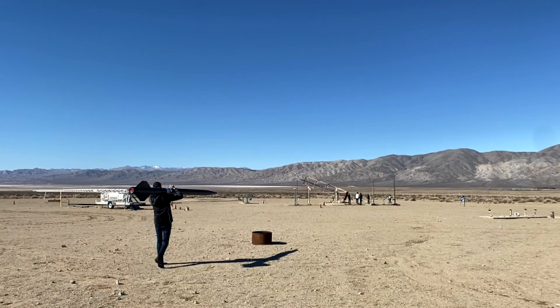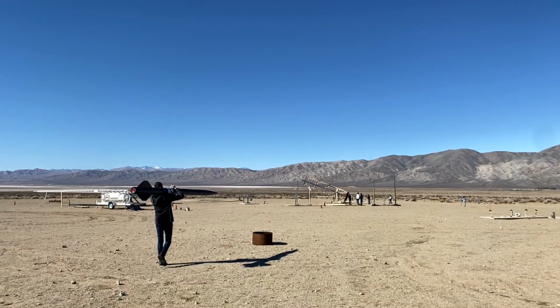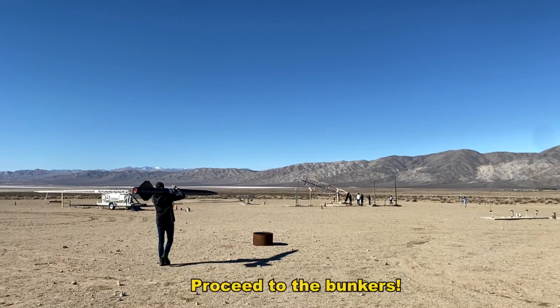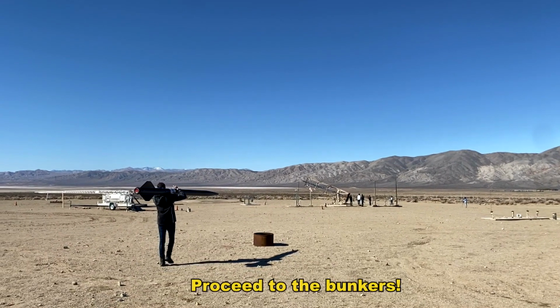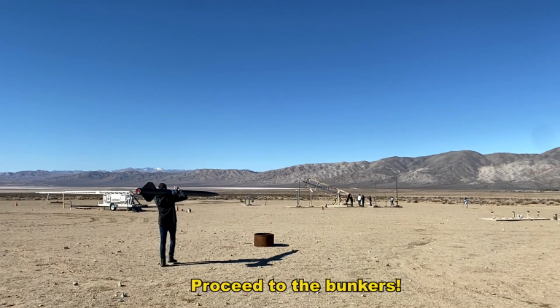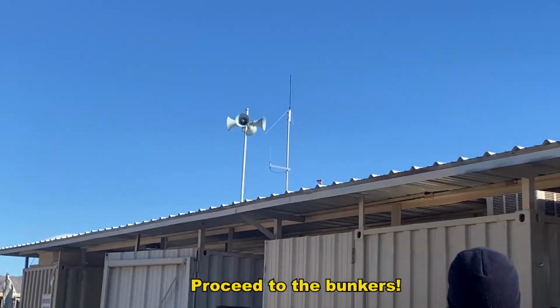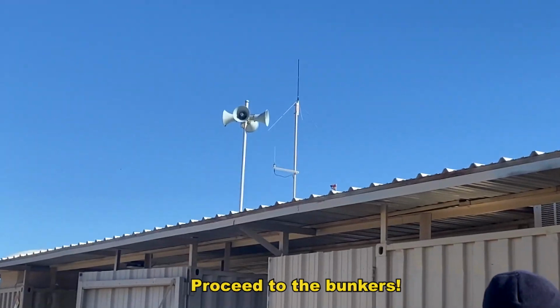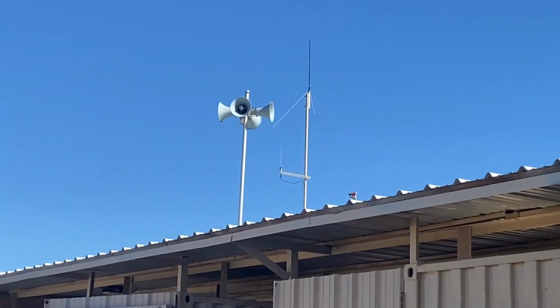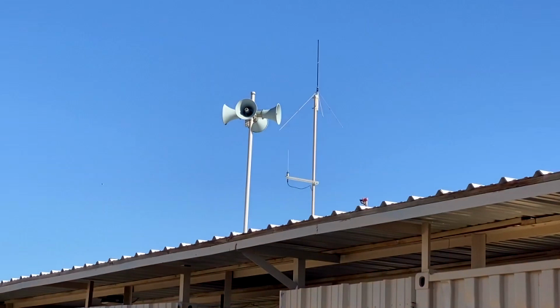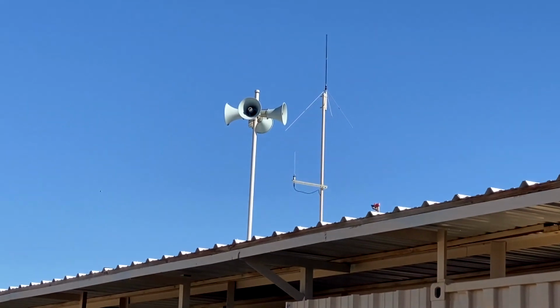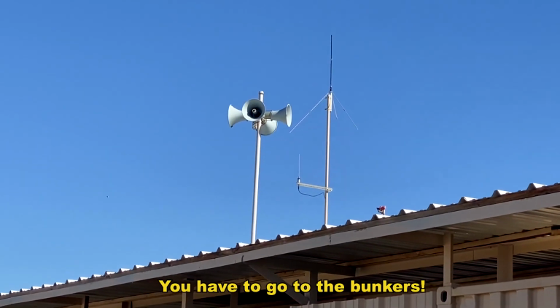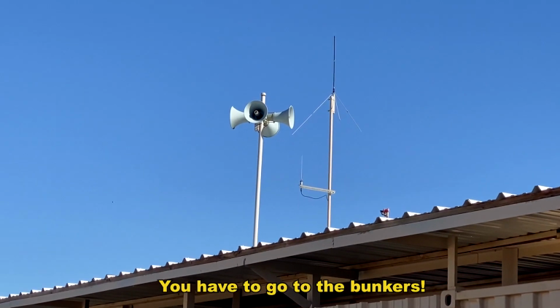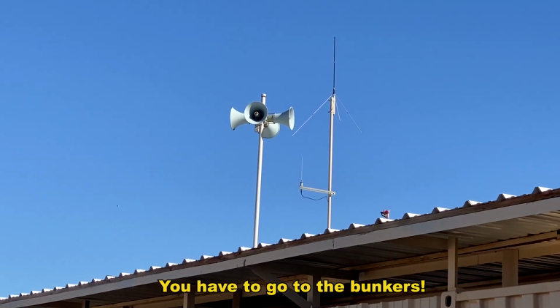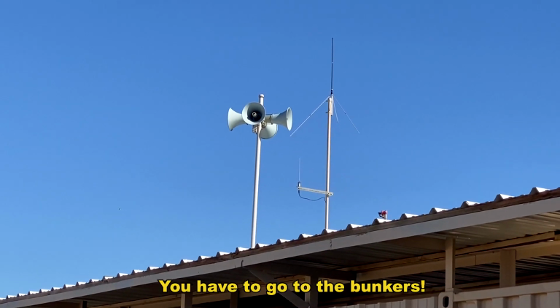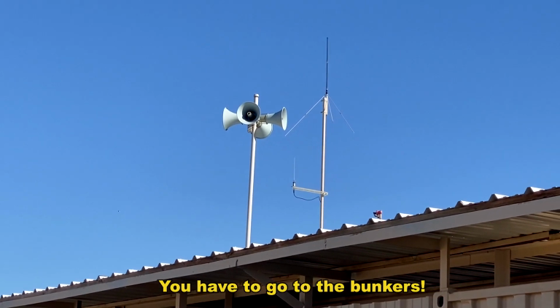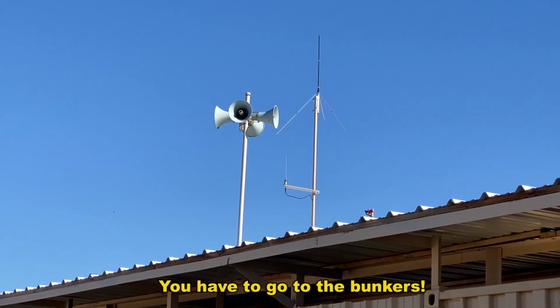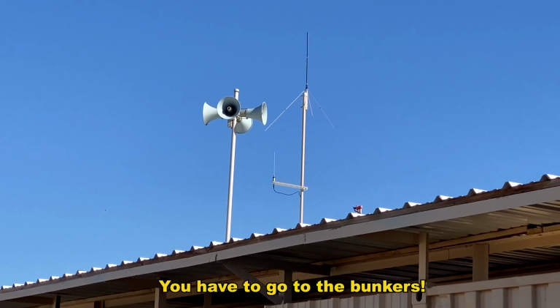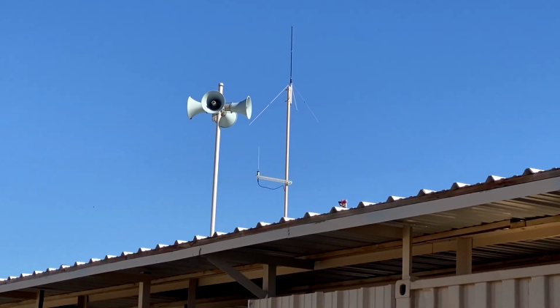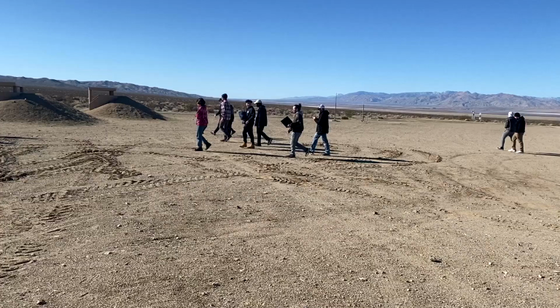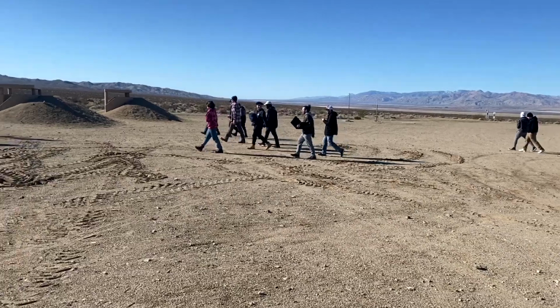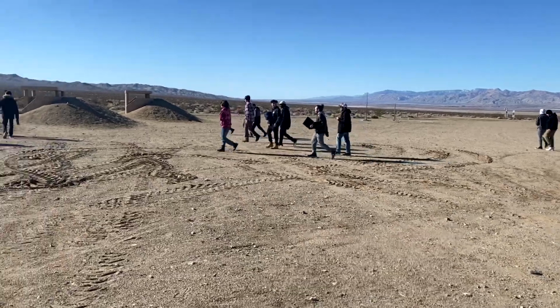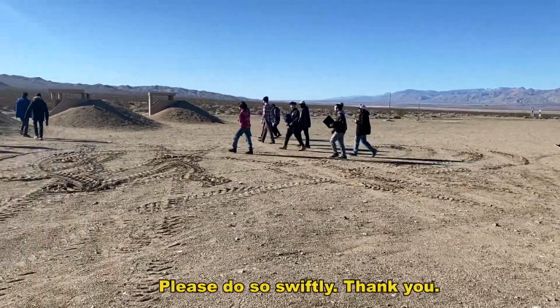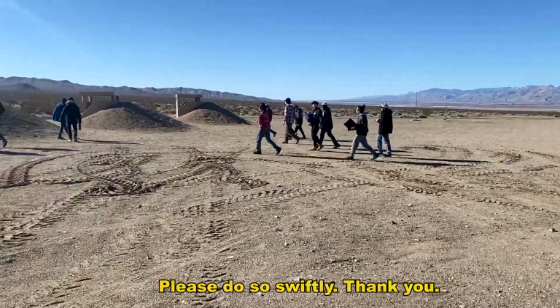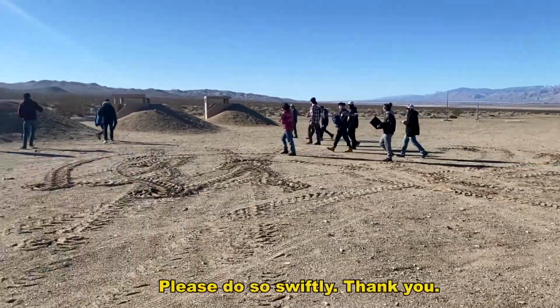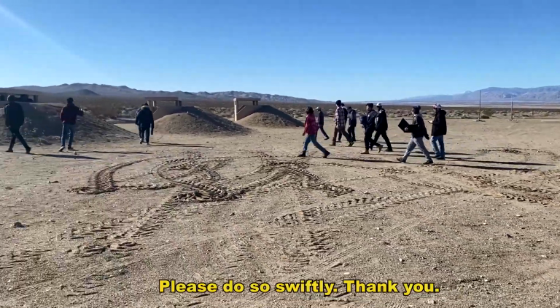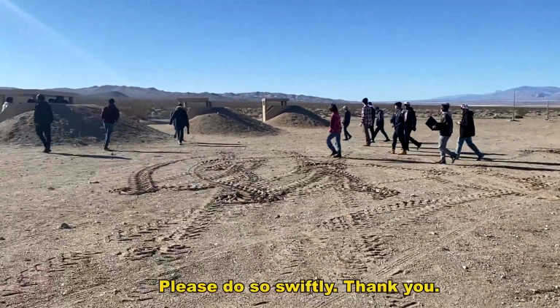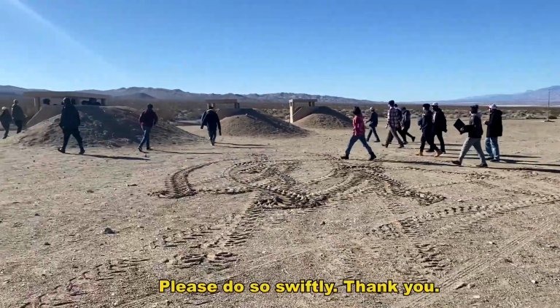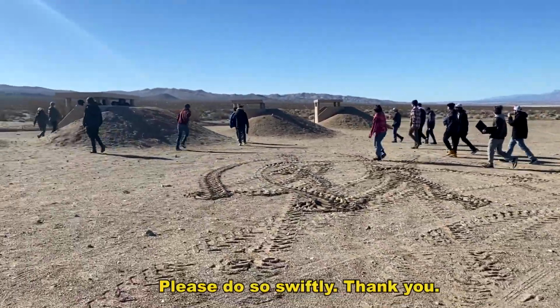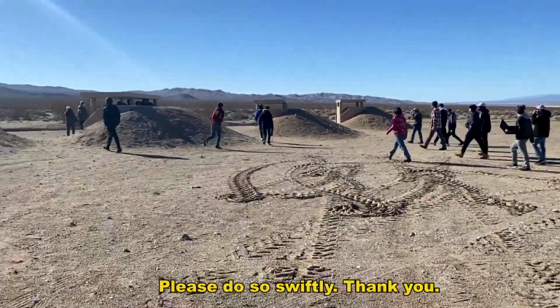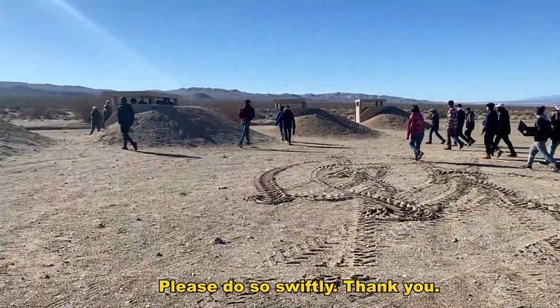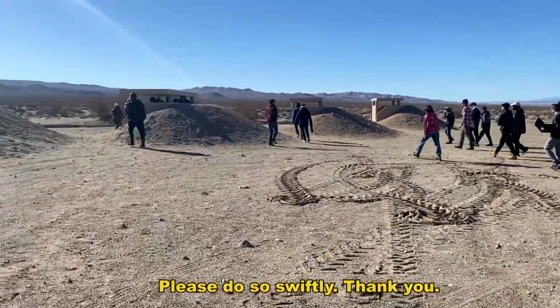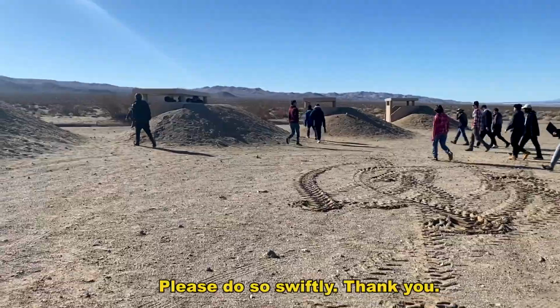Stay in the bunker. They're actually going to the bunker. Please do so quickly. Thank you.